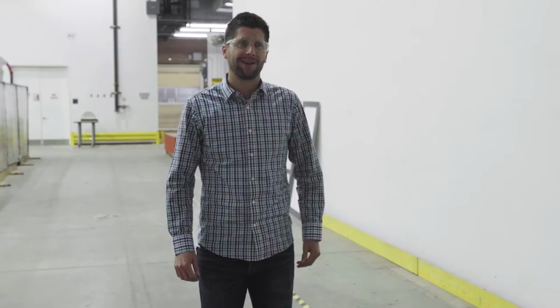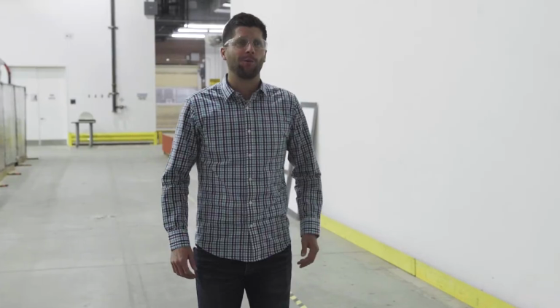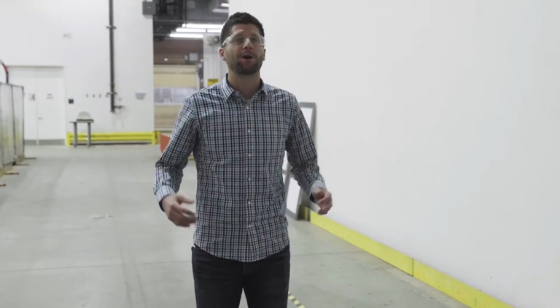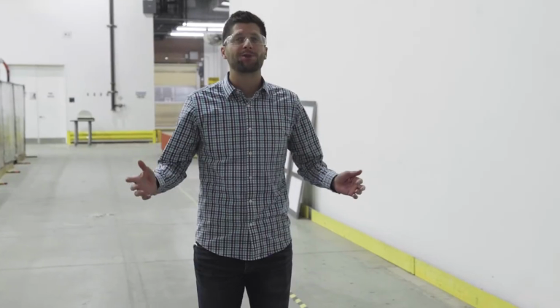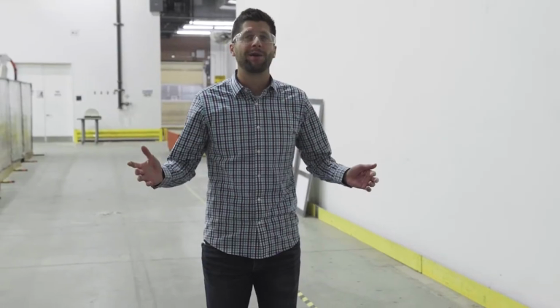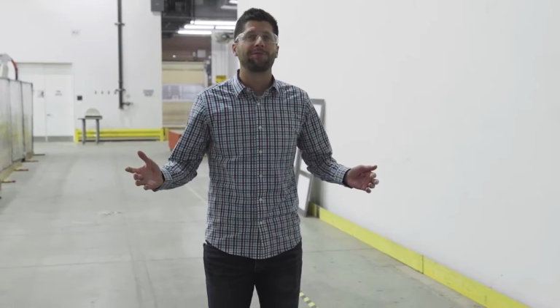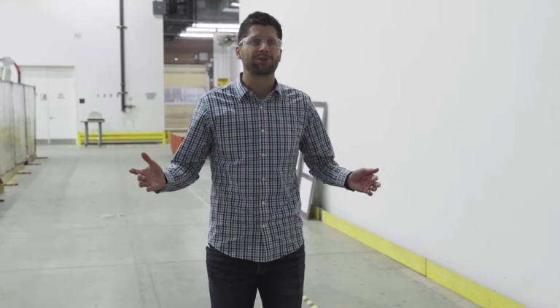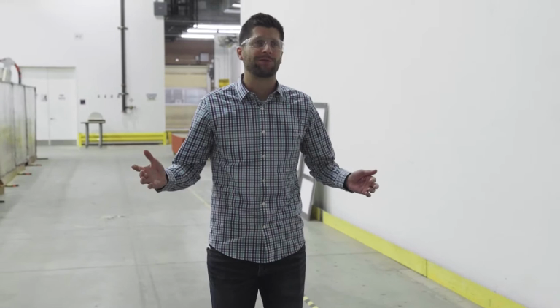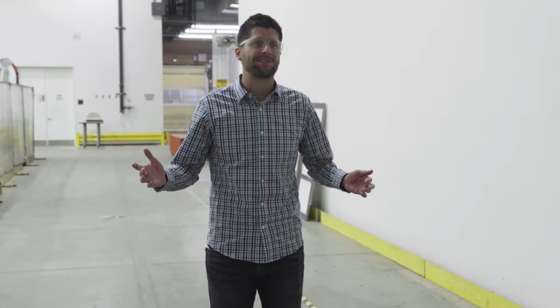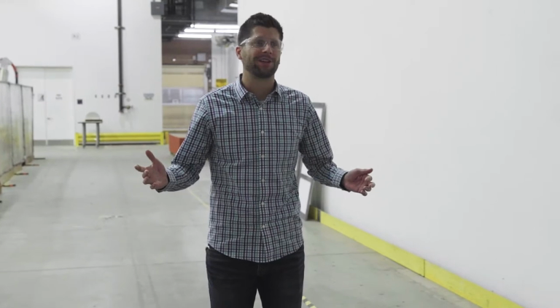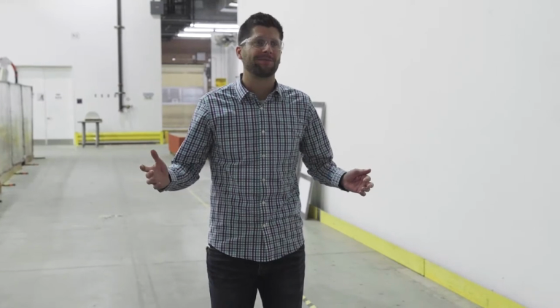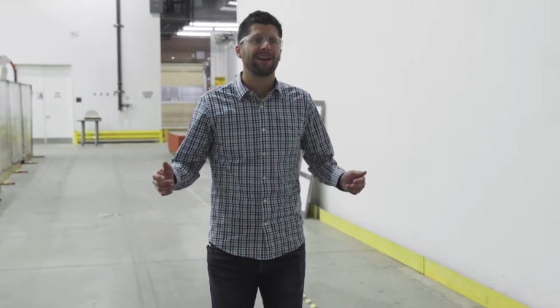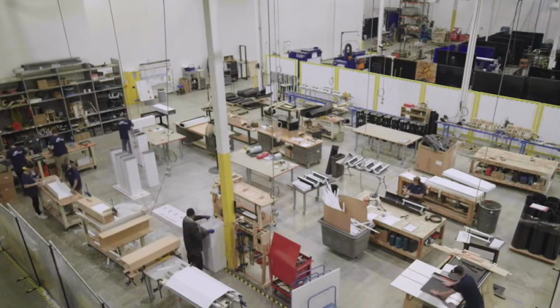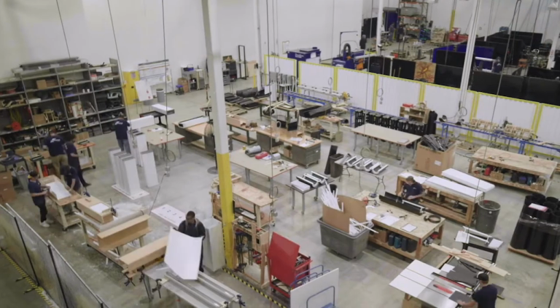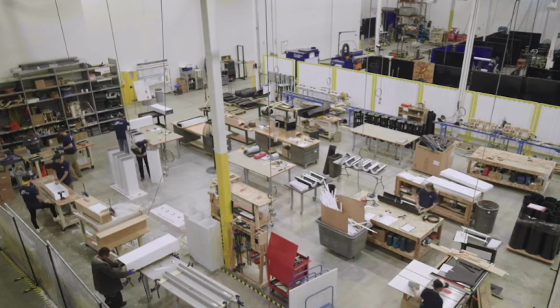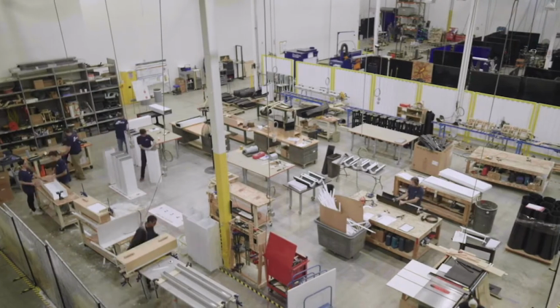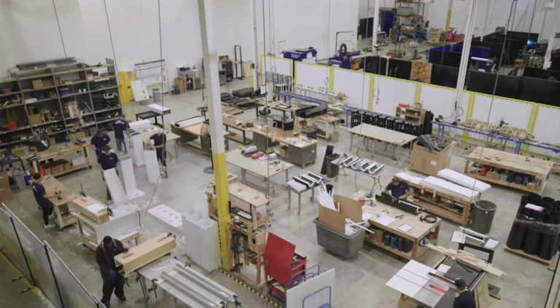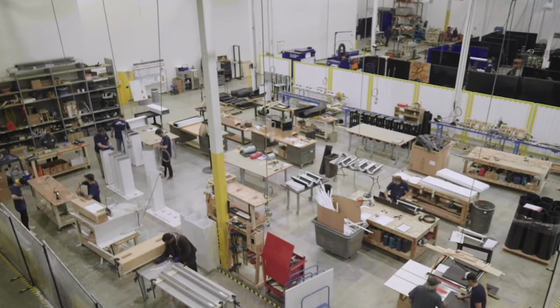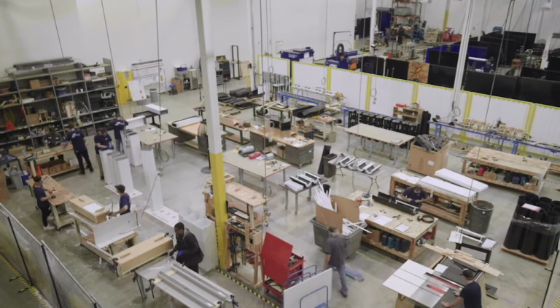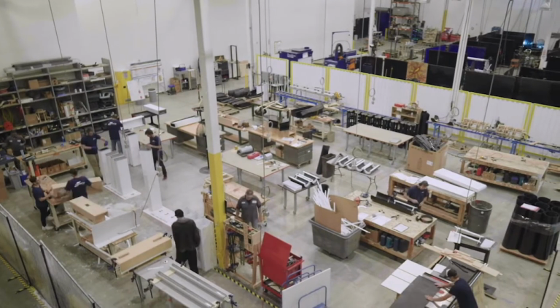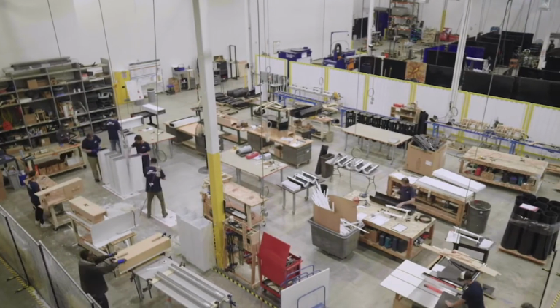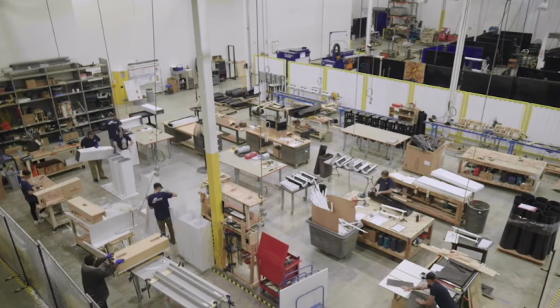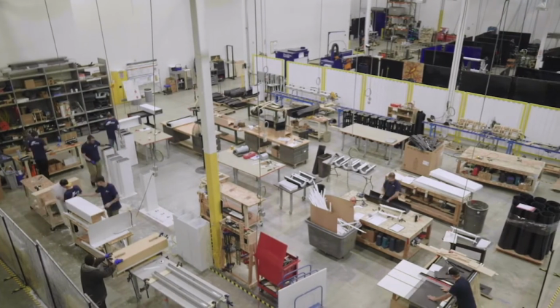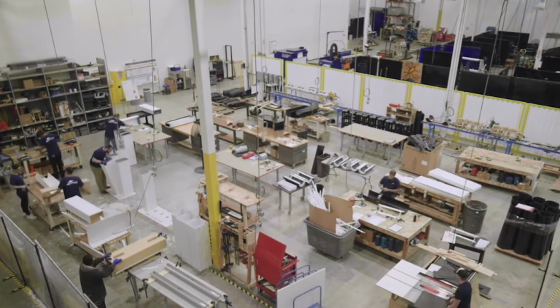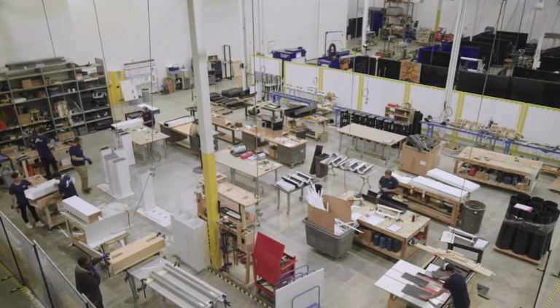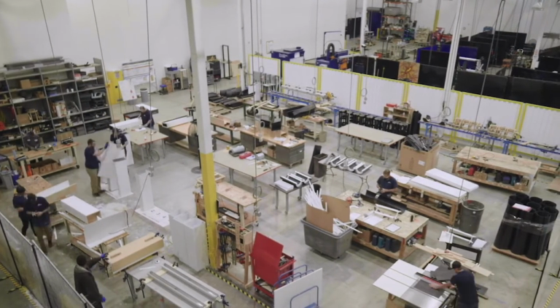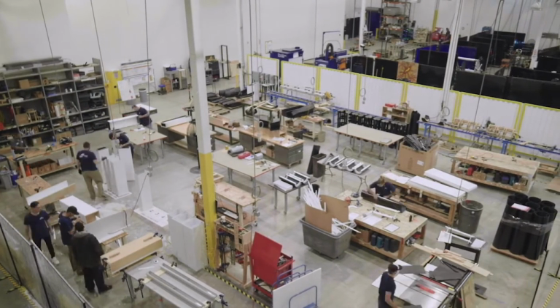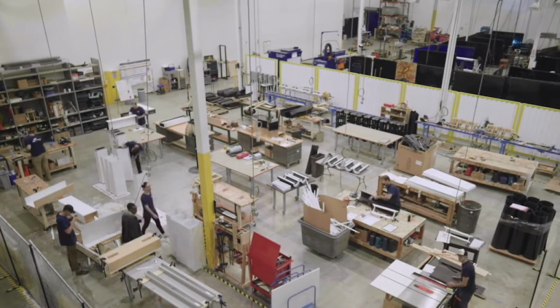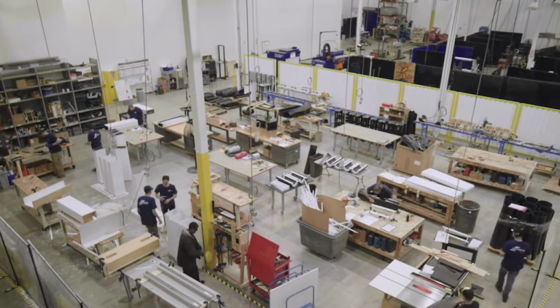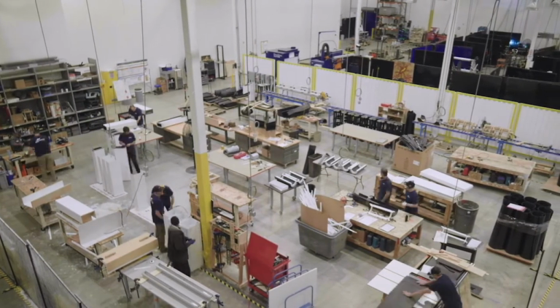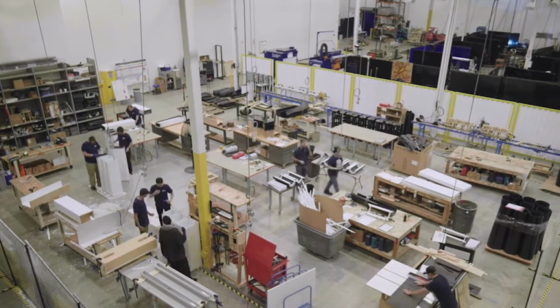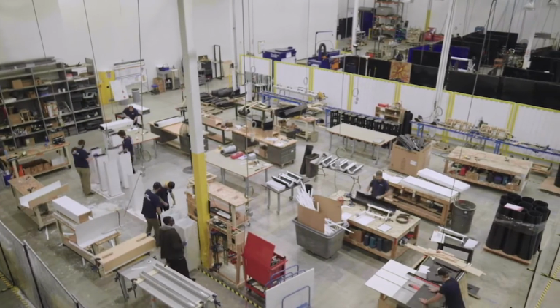Welcome to our manufacturing facility. We engineer and manufacture all of our solutions in one place.